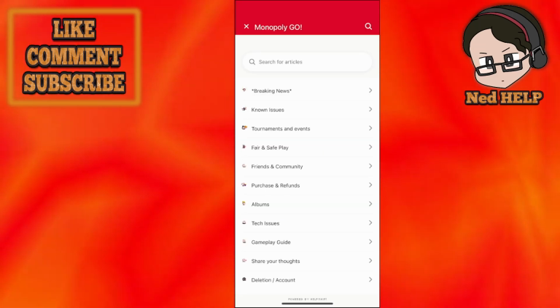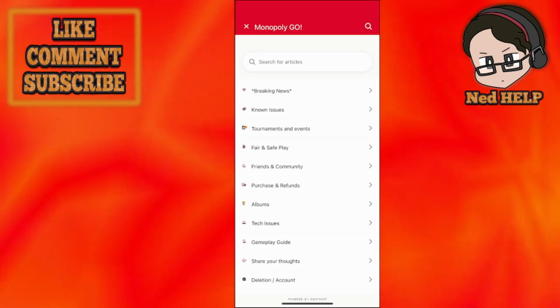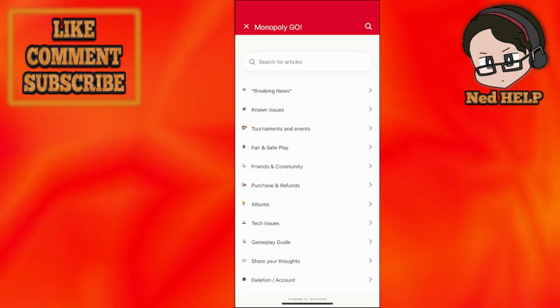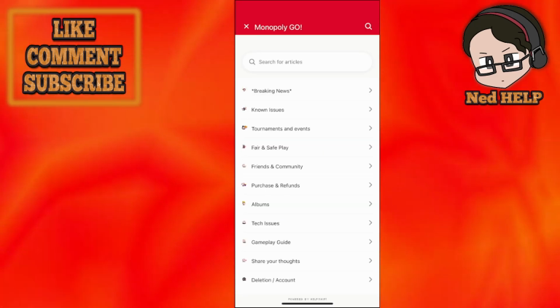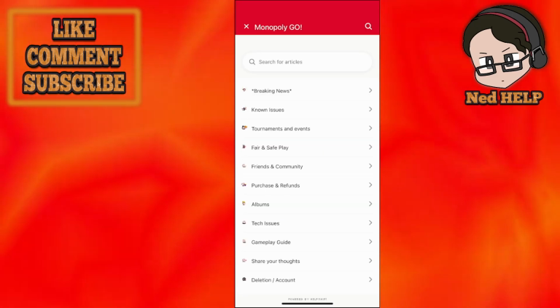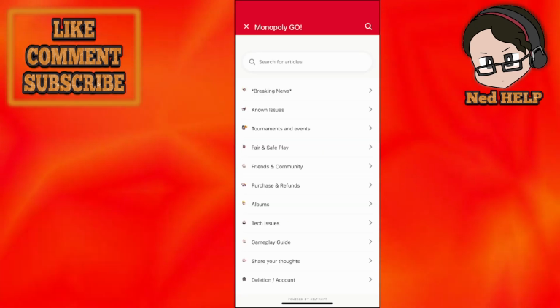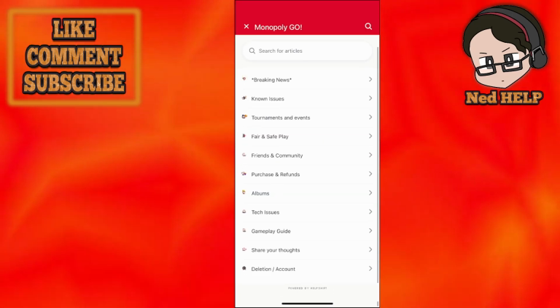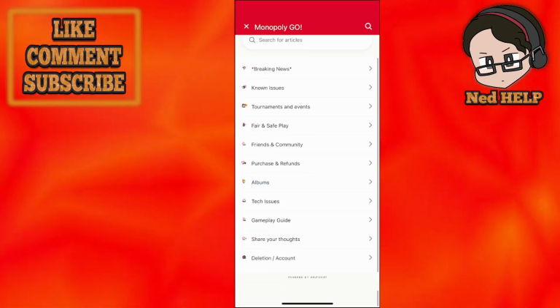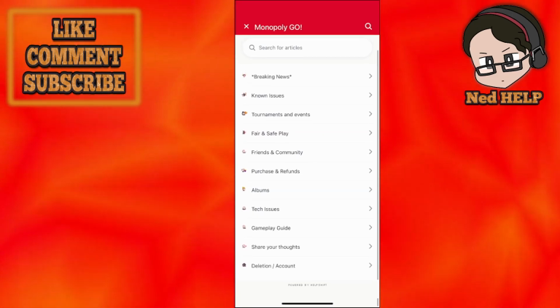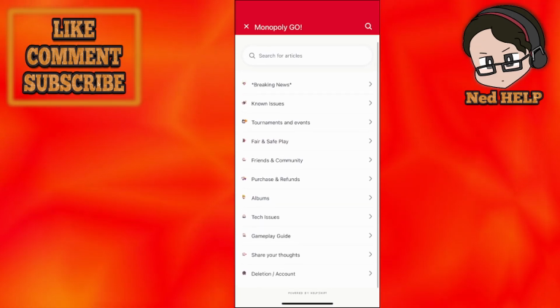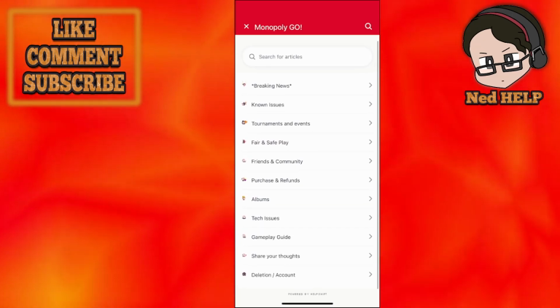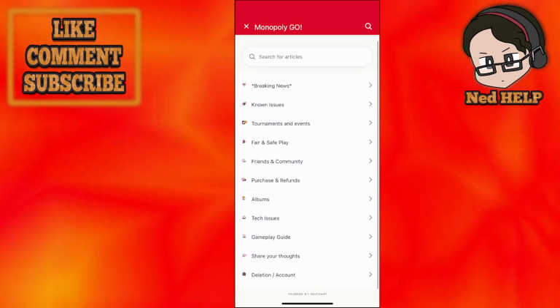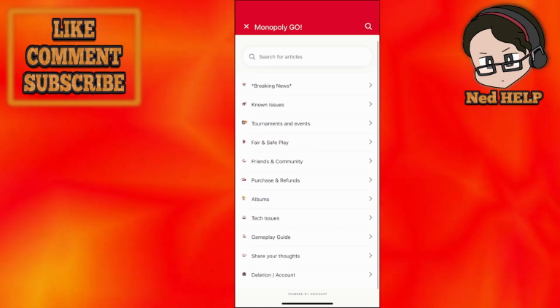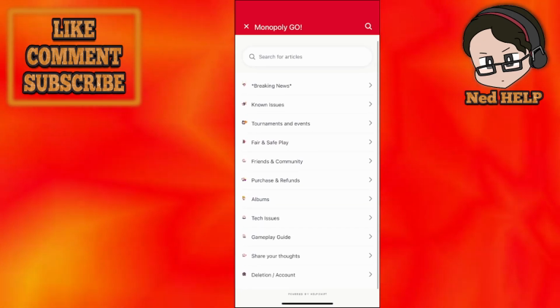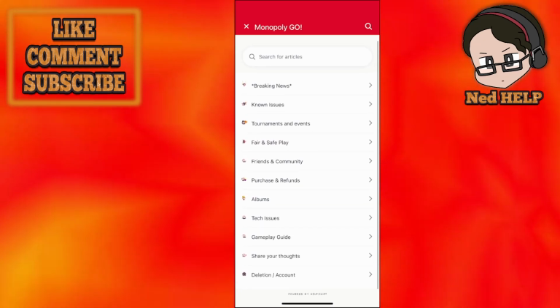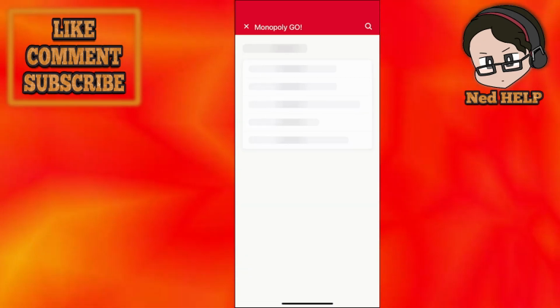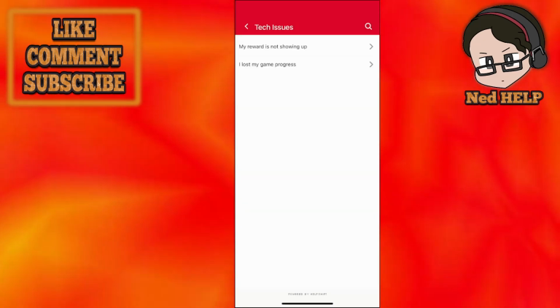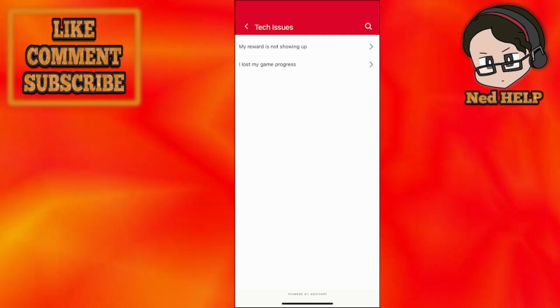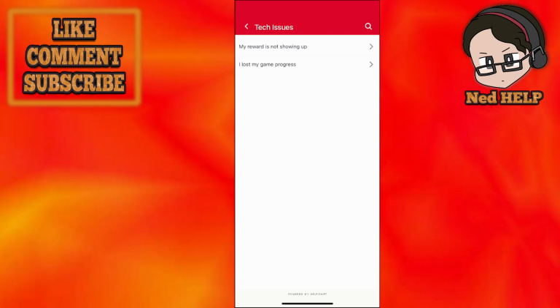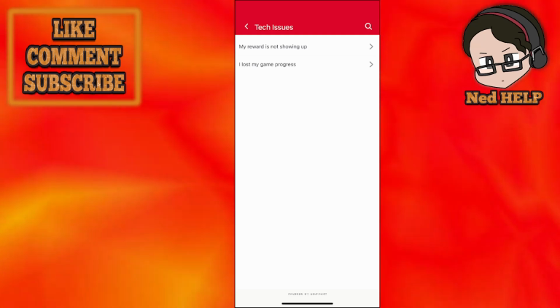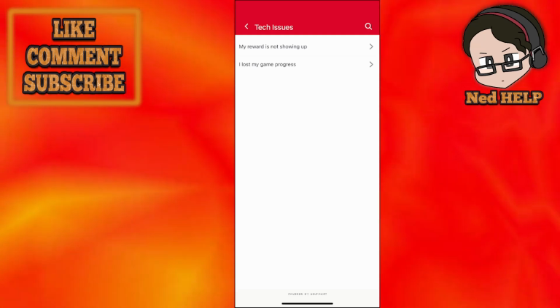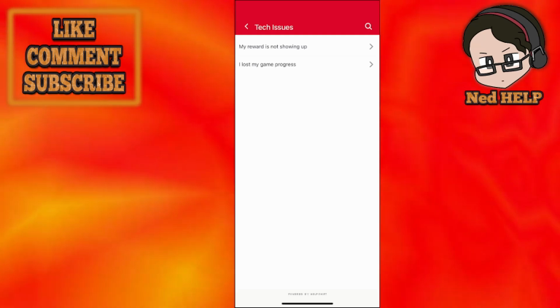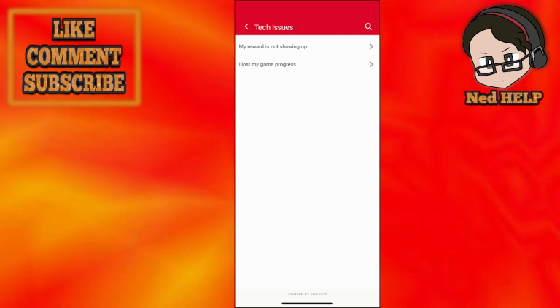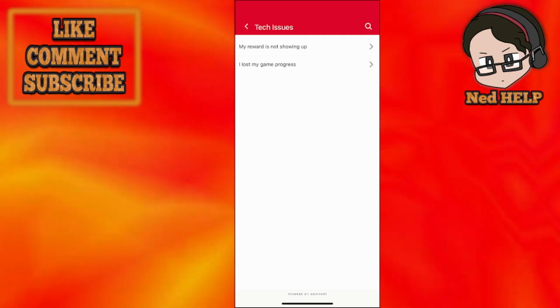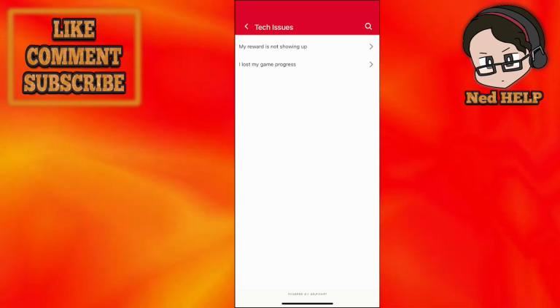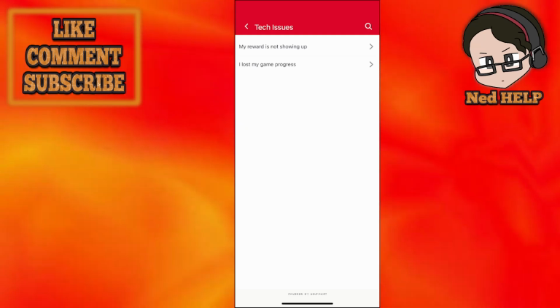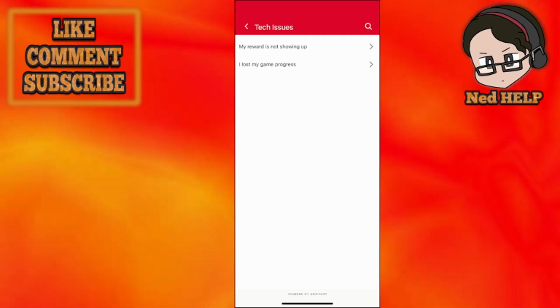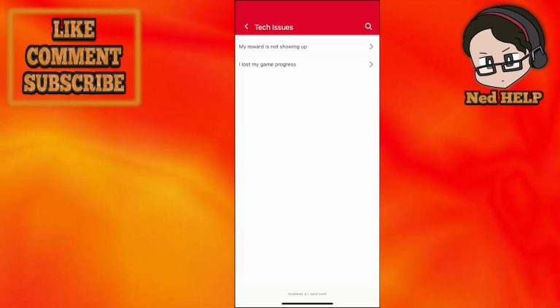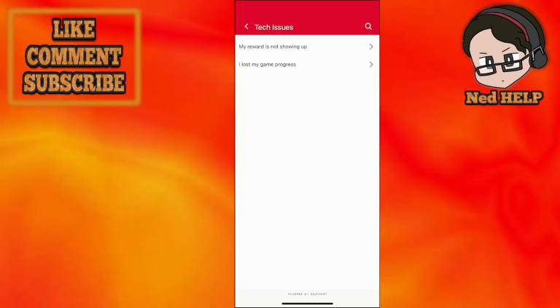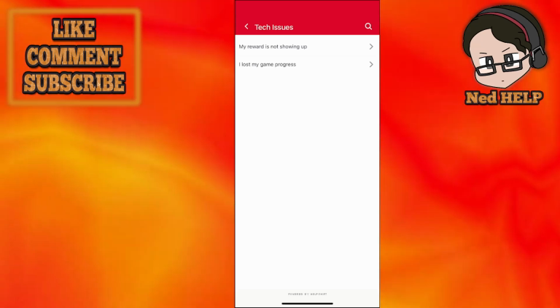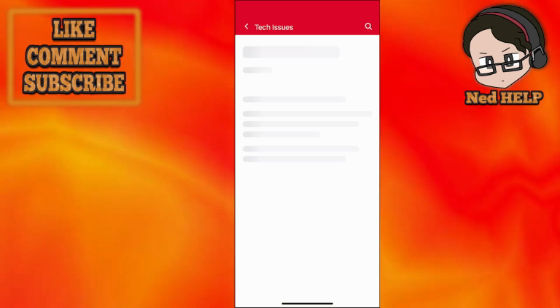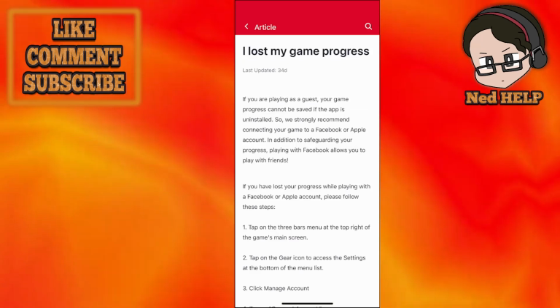From Settings, we need to choose Customer Service, which is going to load up a new page. From there, go into Tech Issues and then choose the option 'I lost my game progress.'